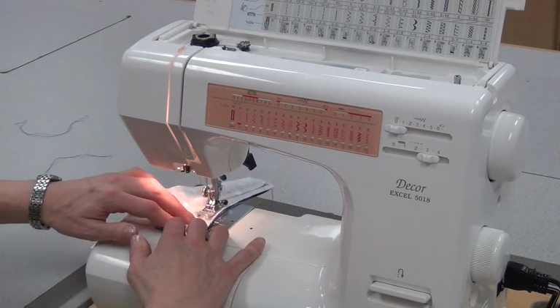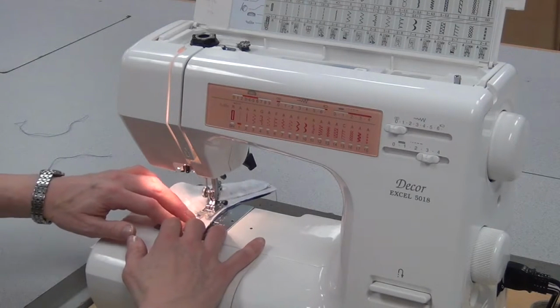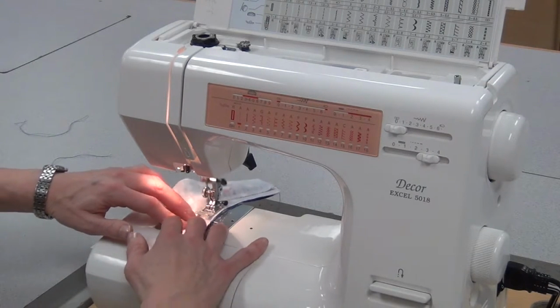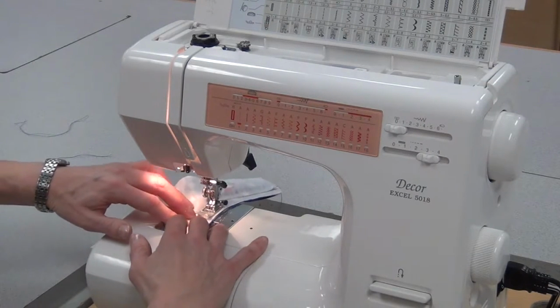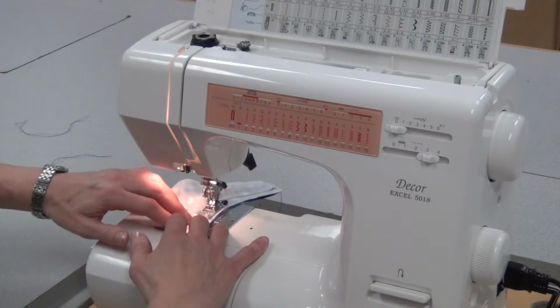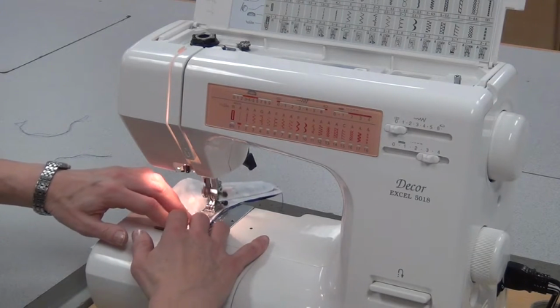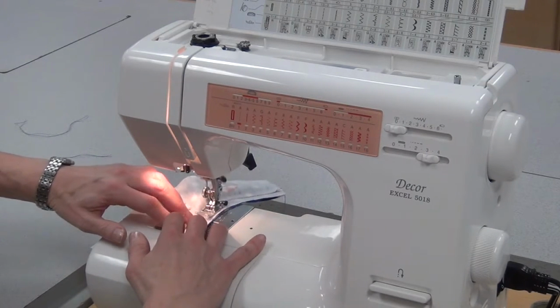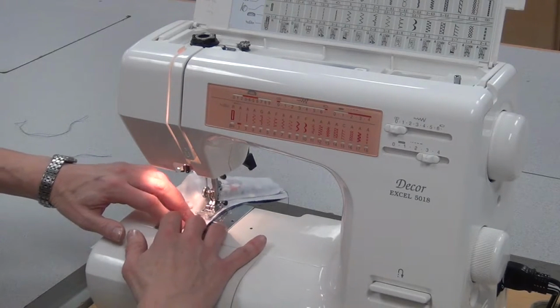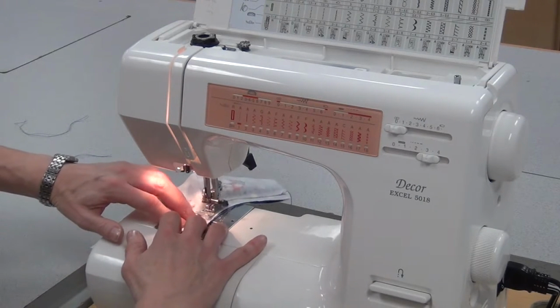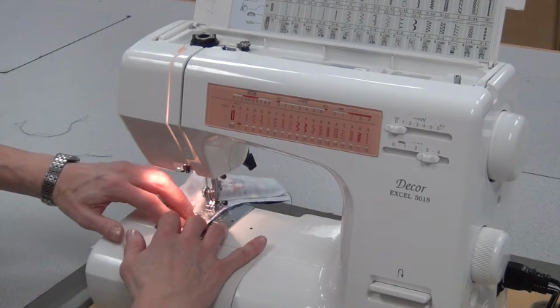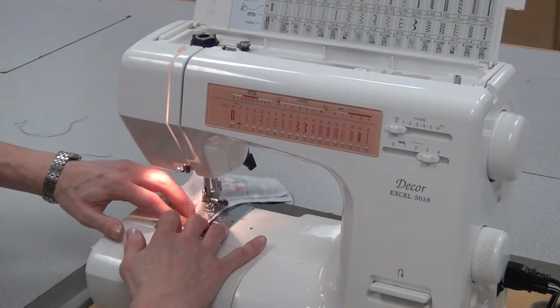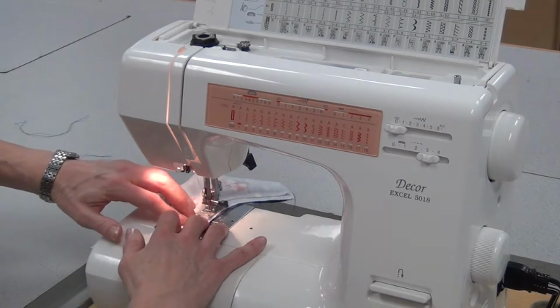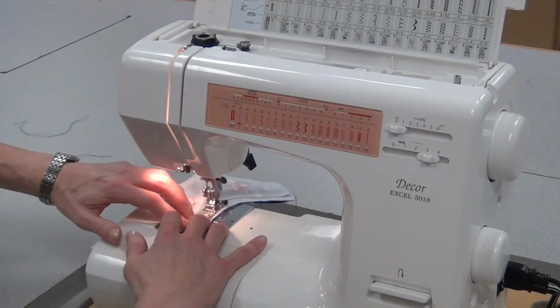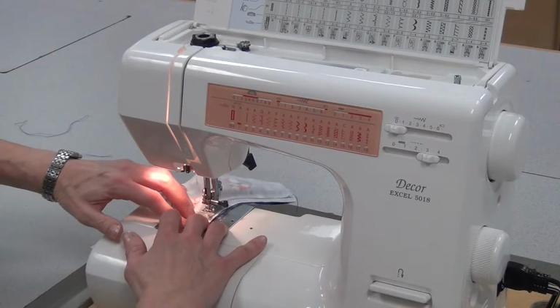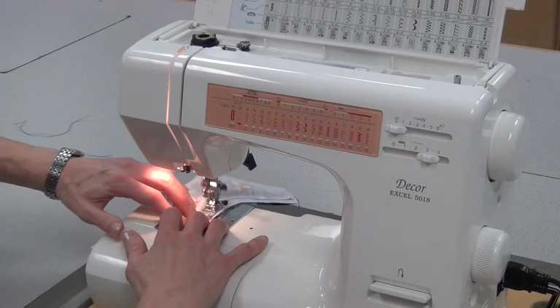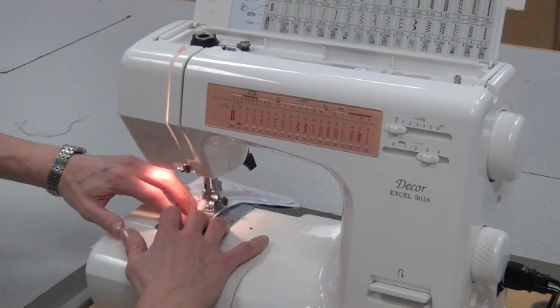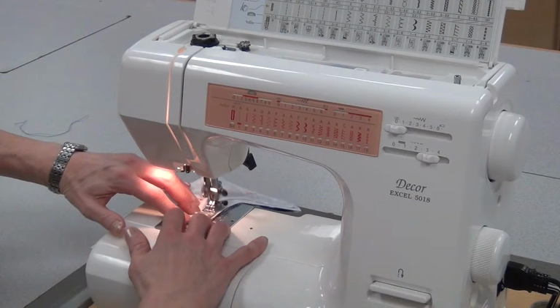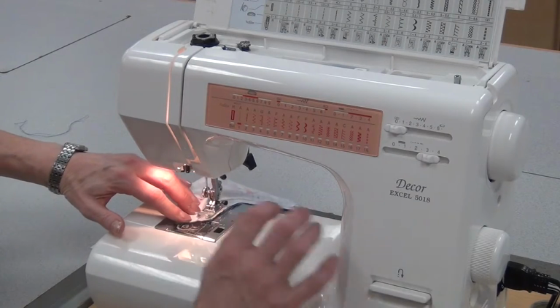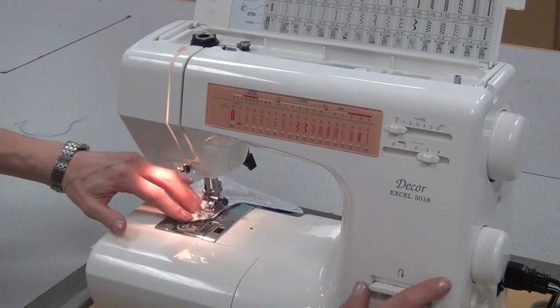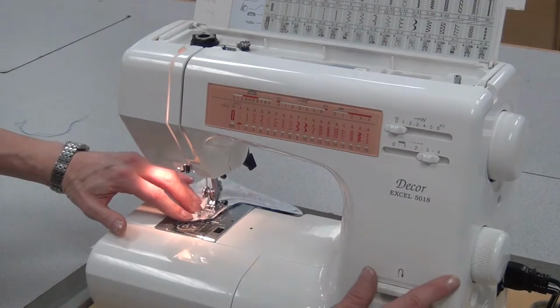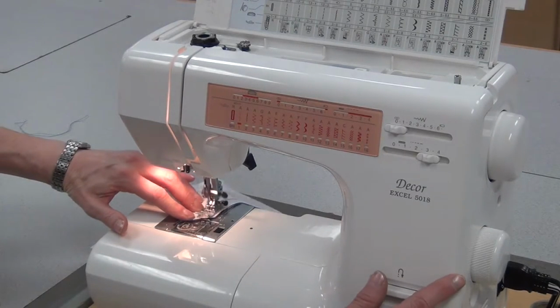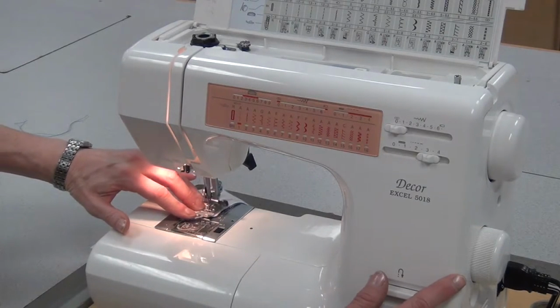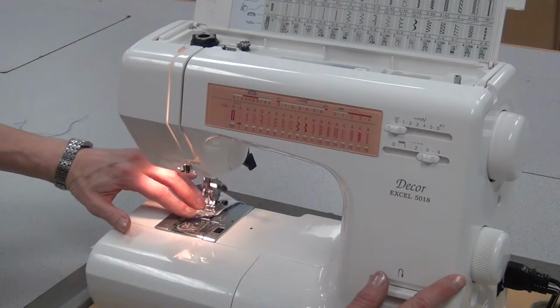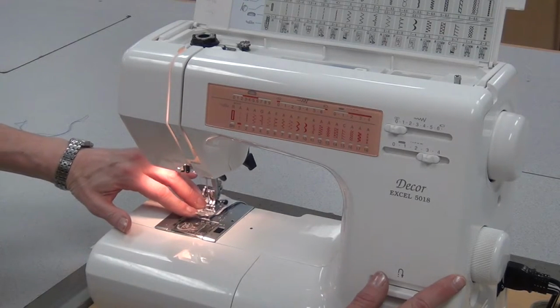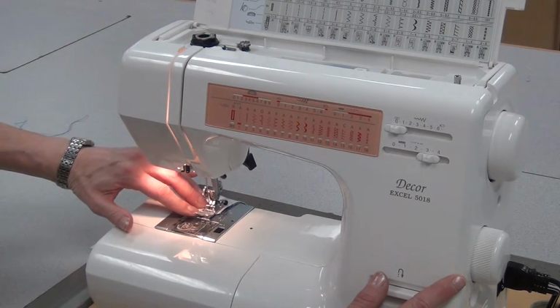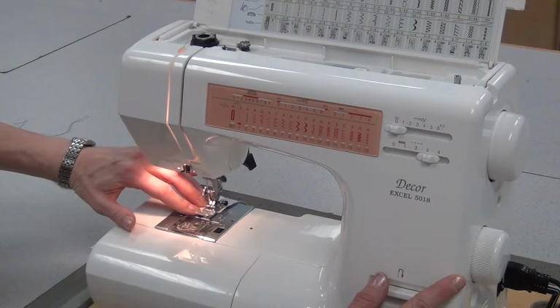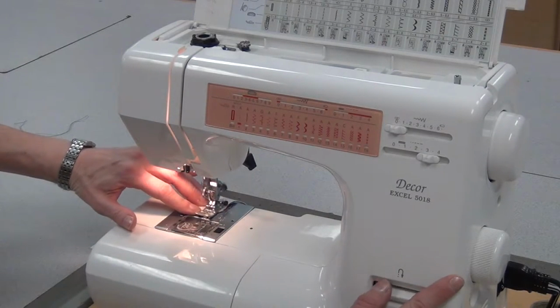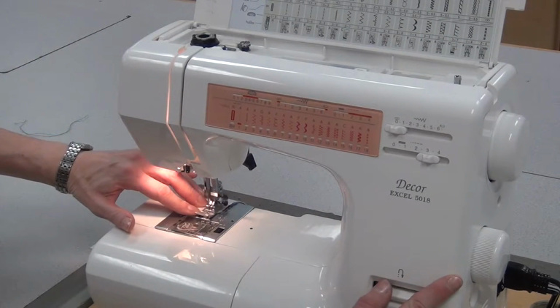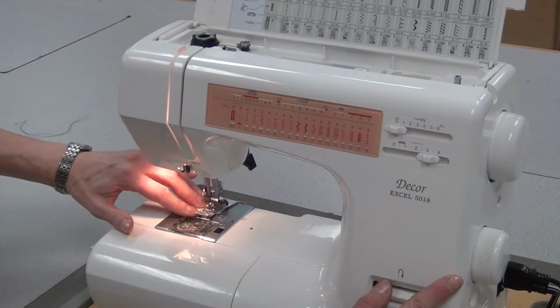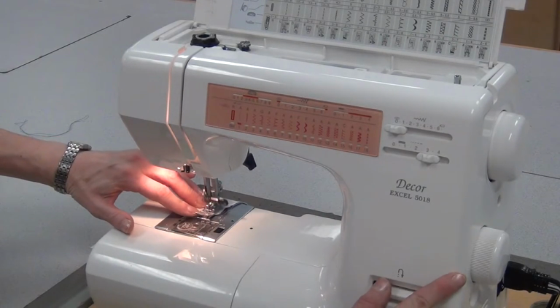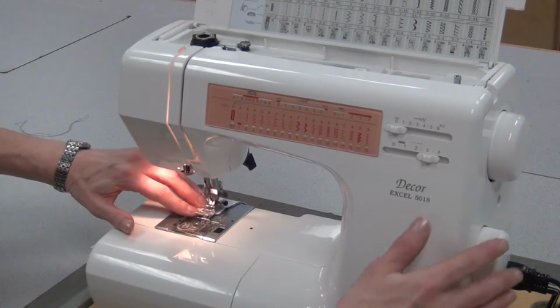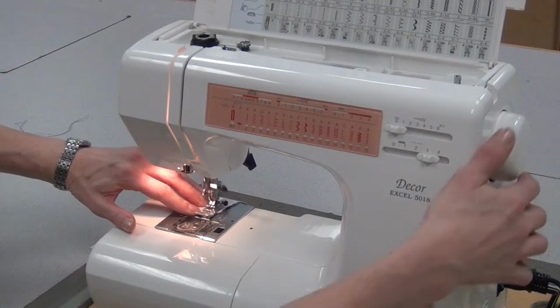I want those two sewing lines really close together so that they're stronger. So you have to do the same technique, pulling the fabric, being a little more deliberate, and then reversing at the end.